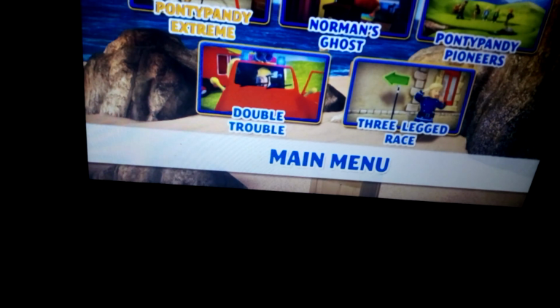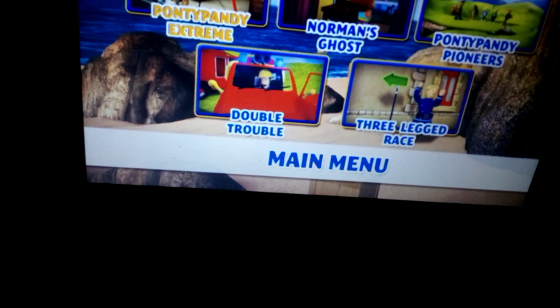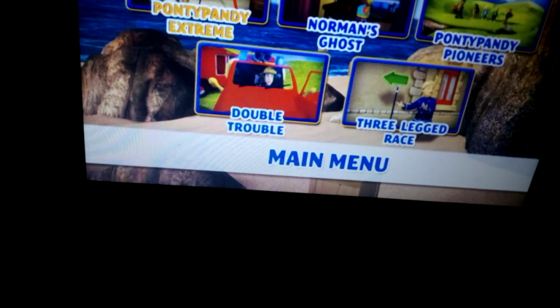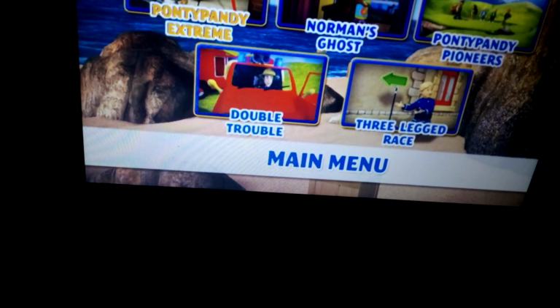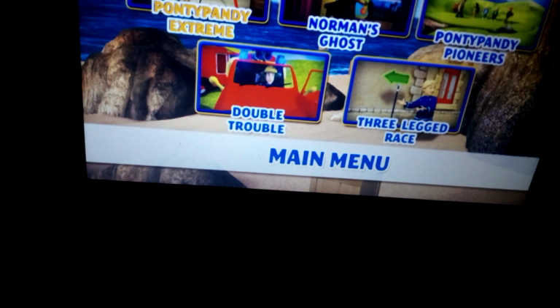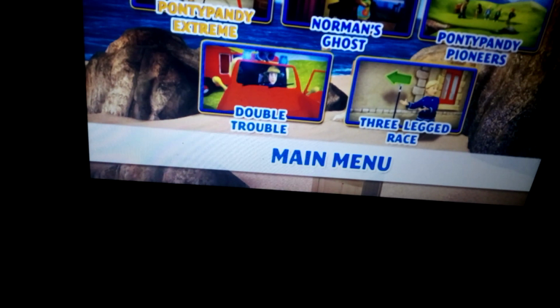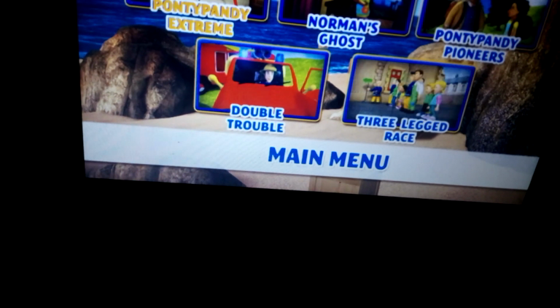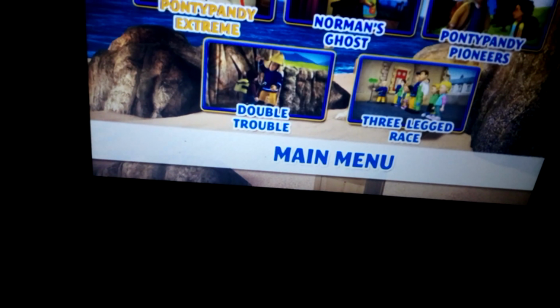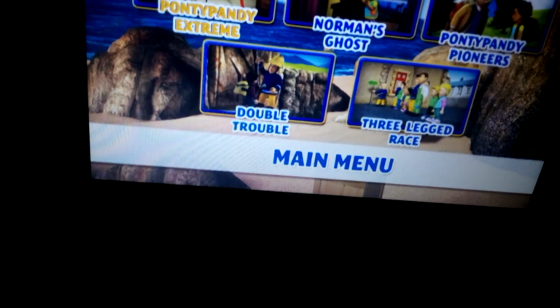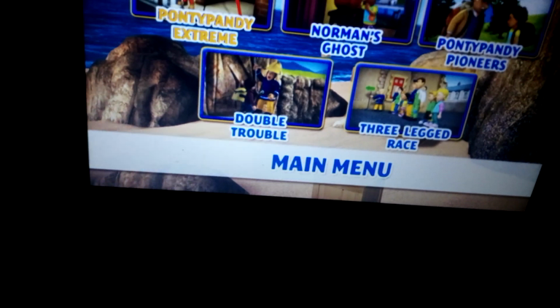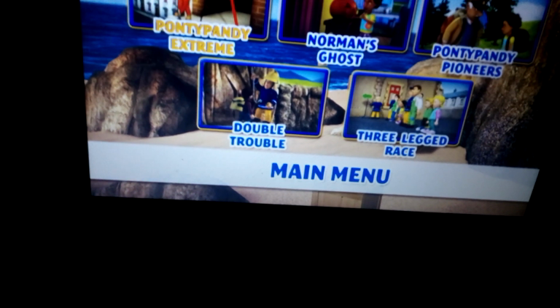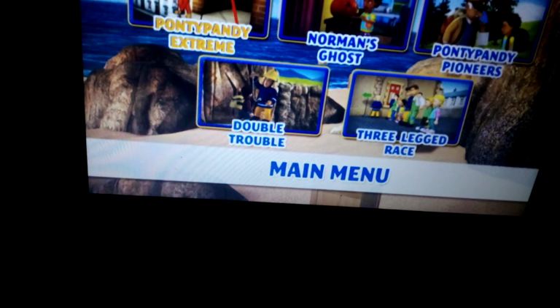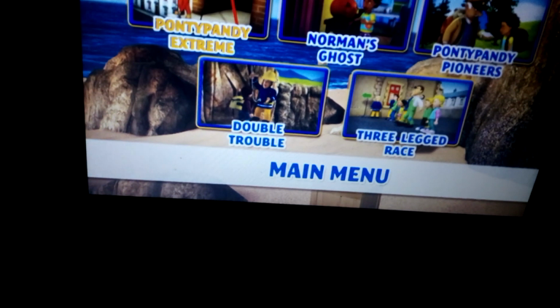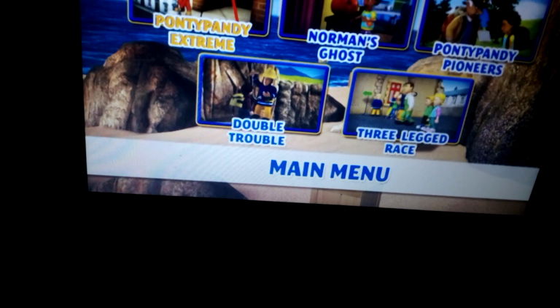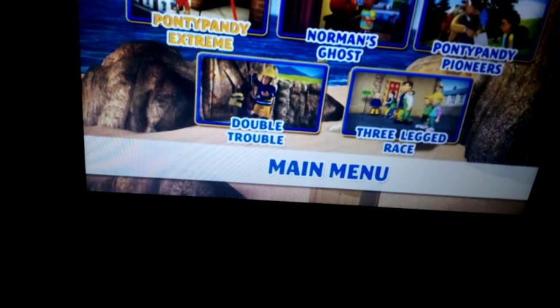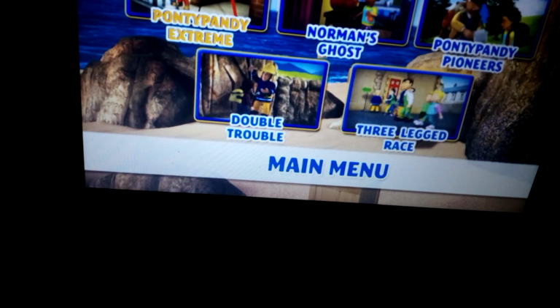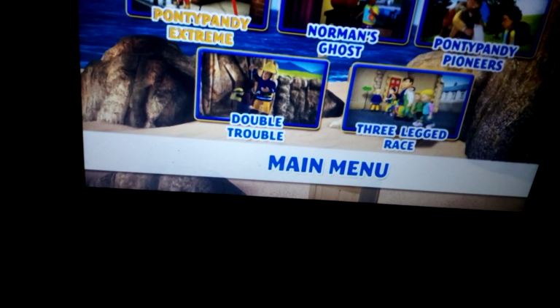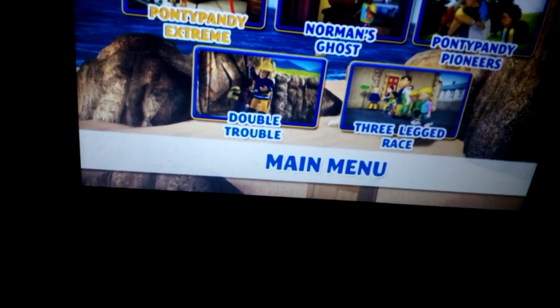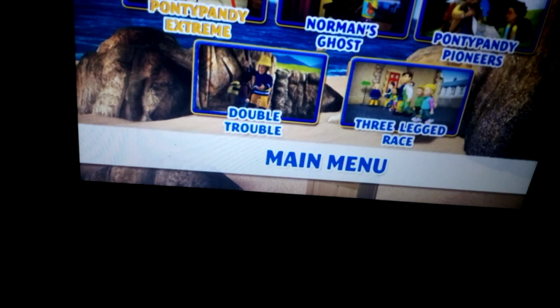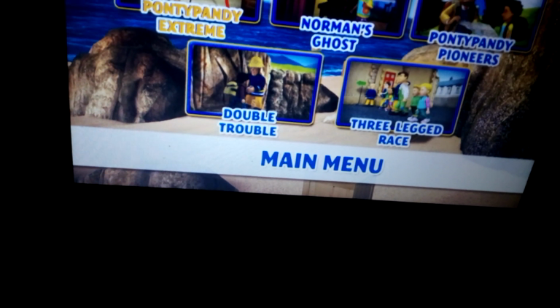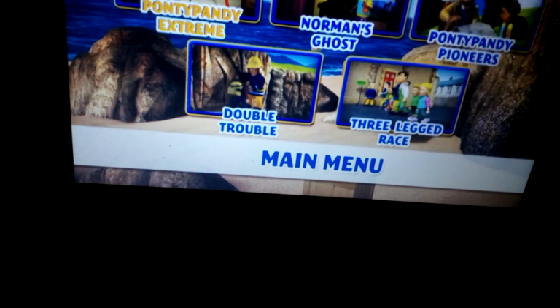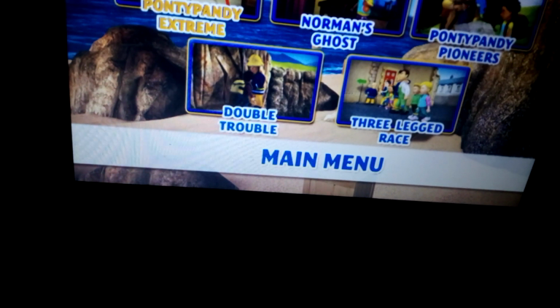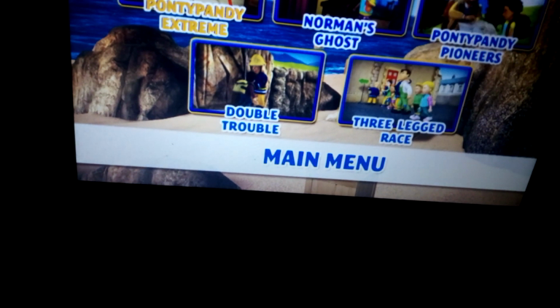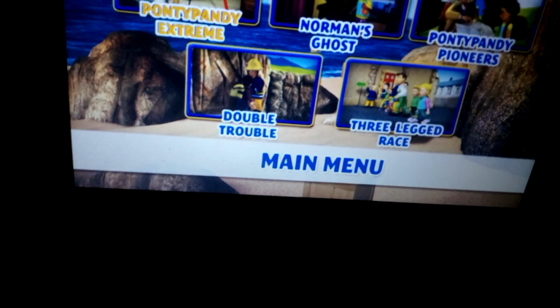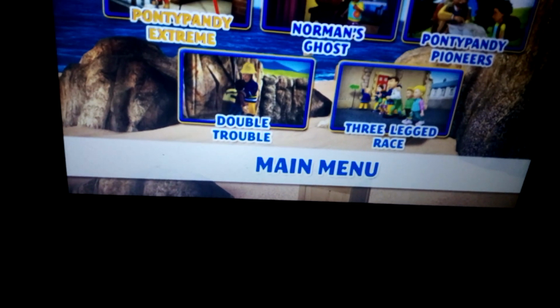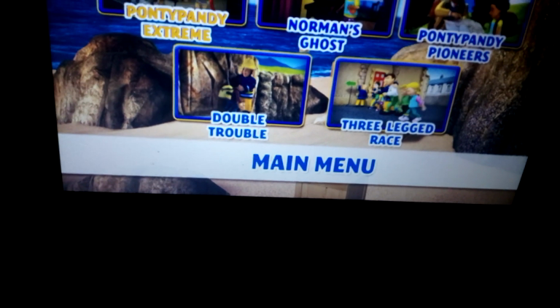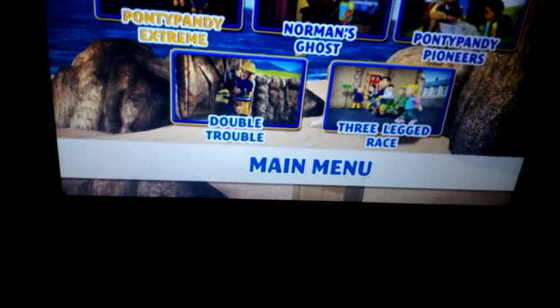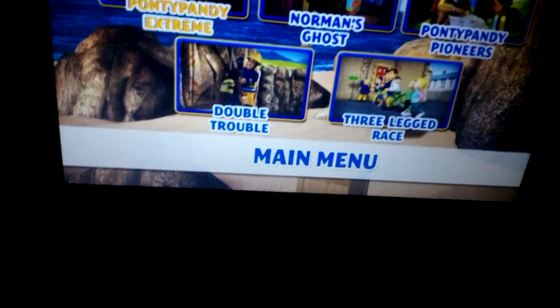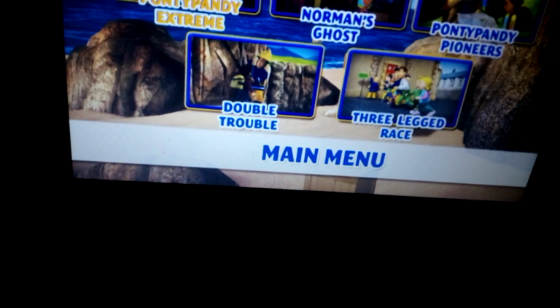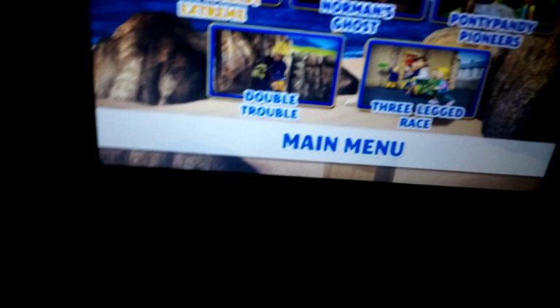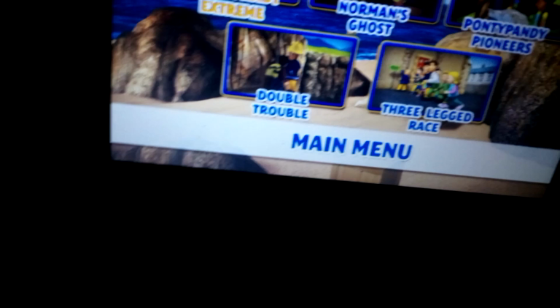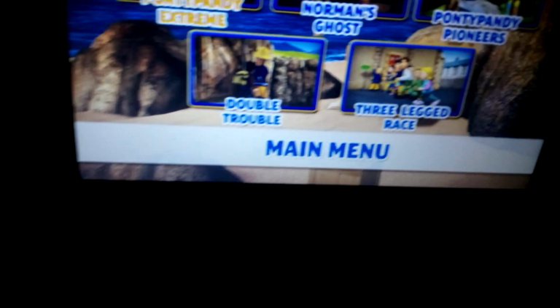Pine the Pioneers, Double Trouble, and the Three-Legged Race.